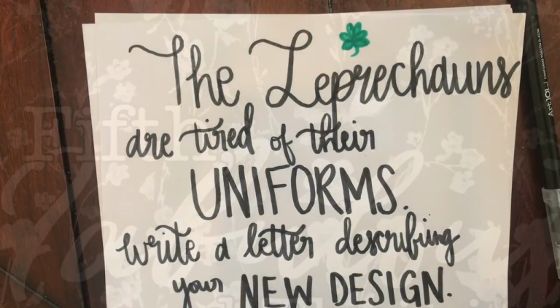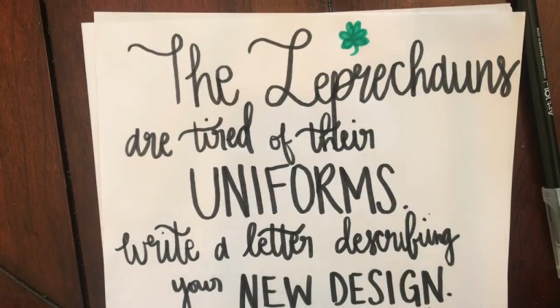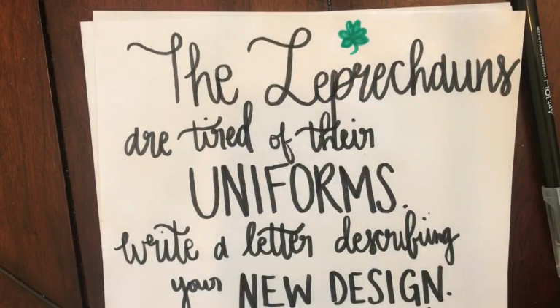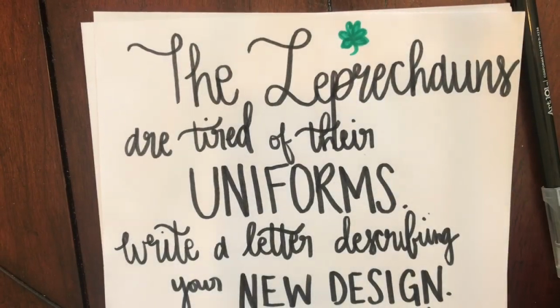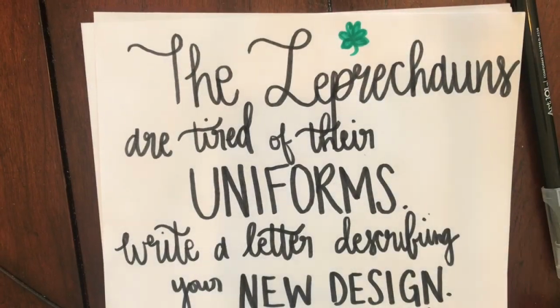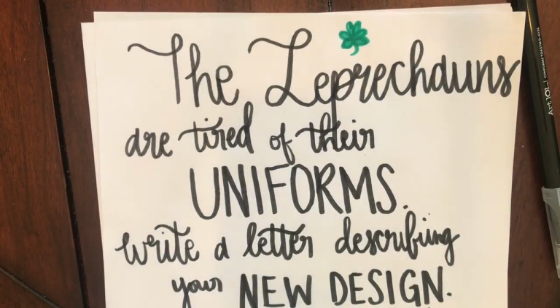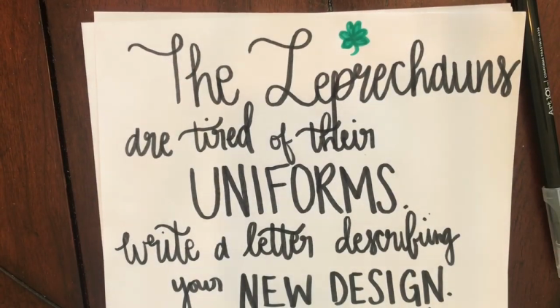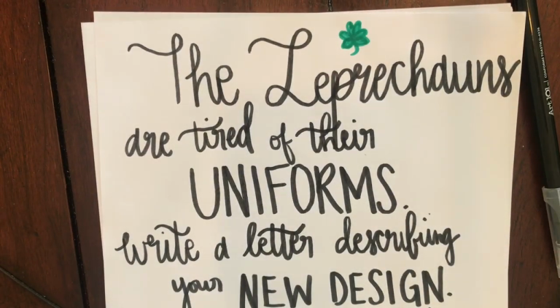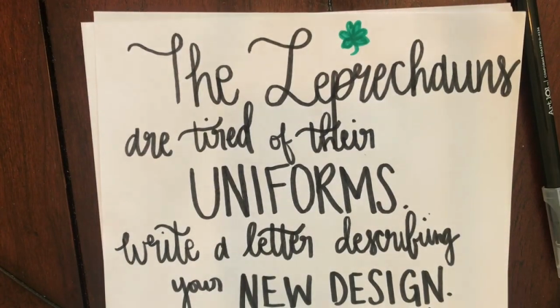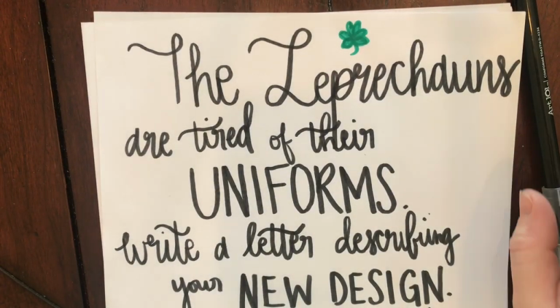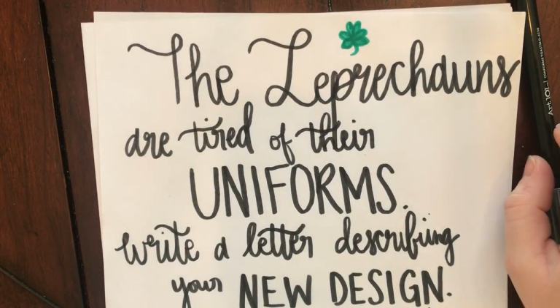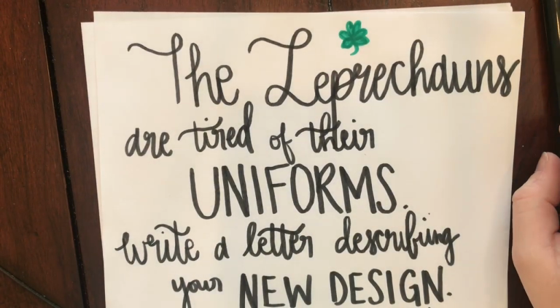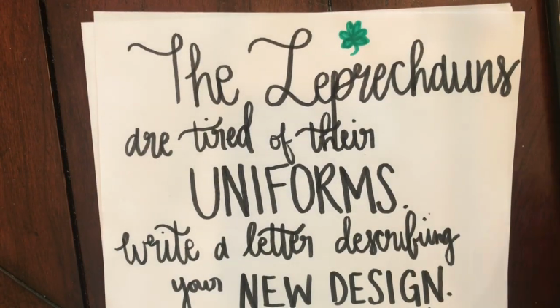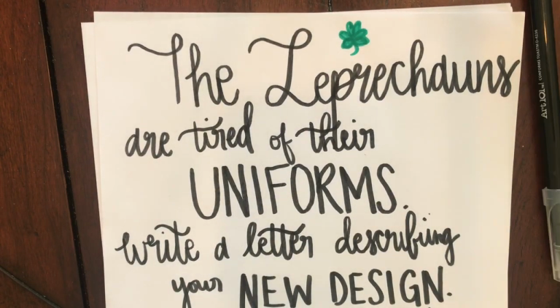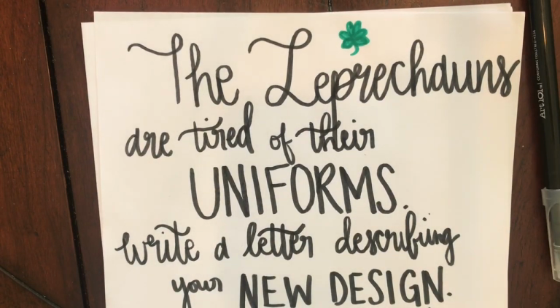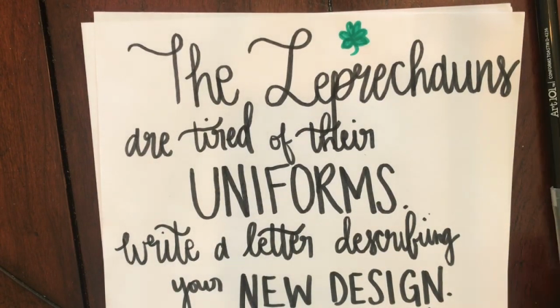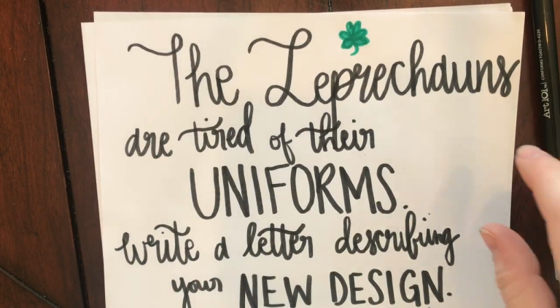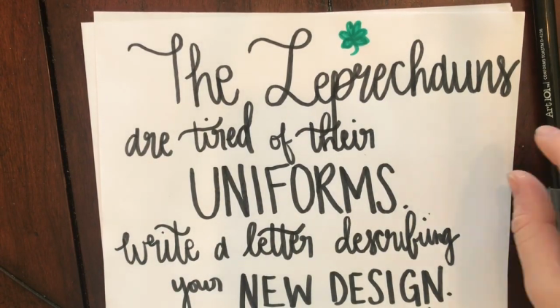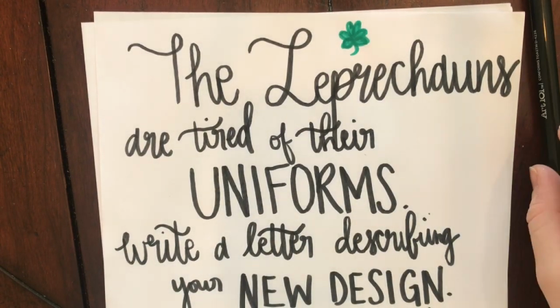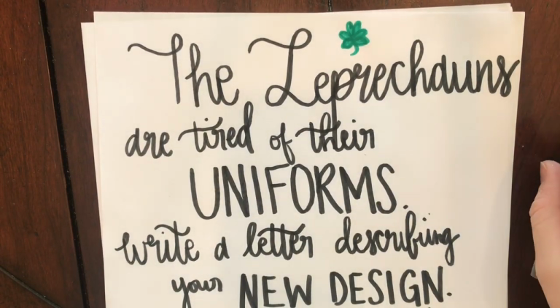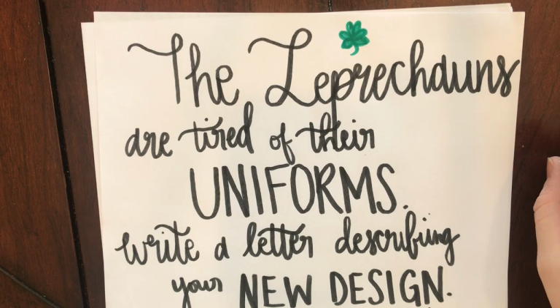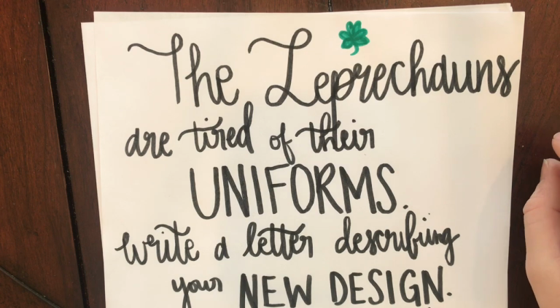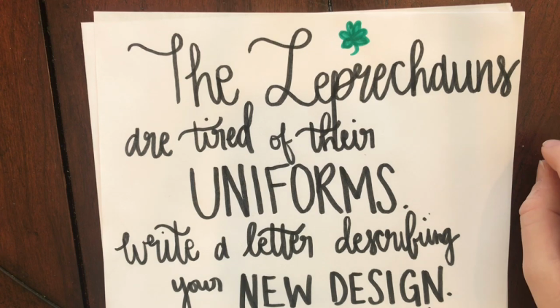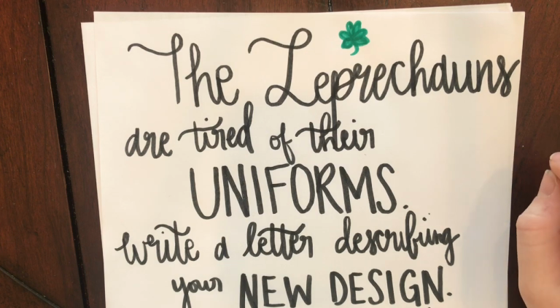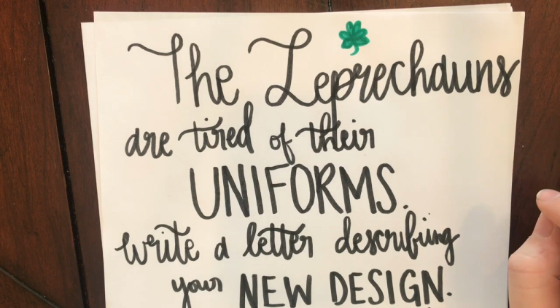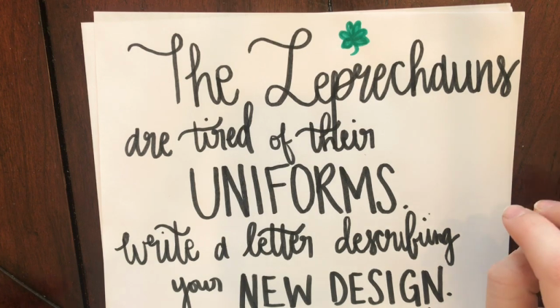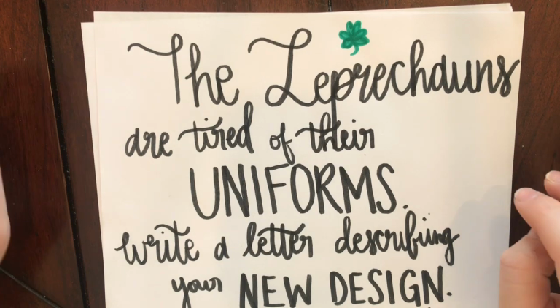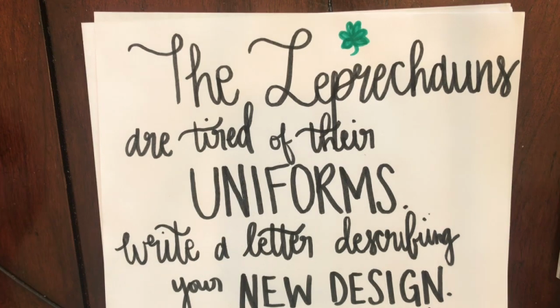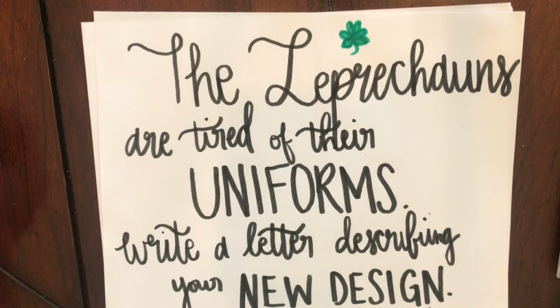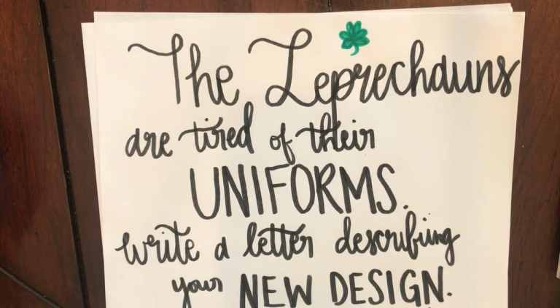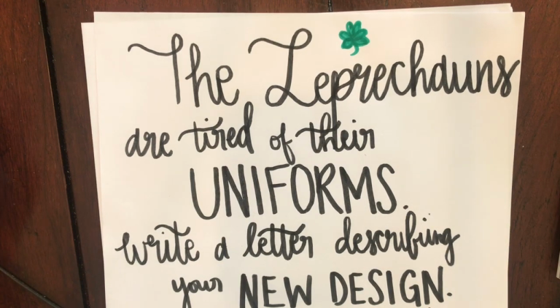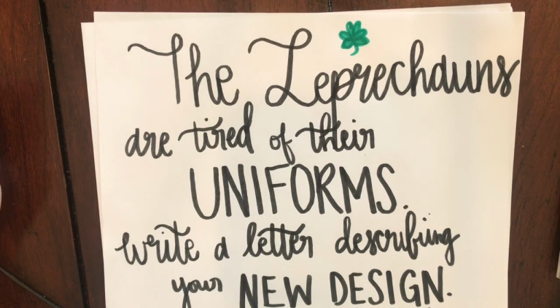Okay, new assignment for writing. We are going to do a prompt for St. Patrick's Day.